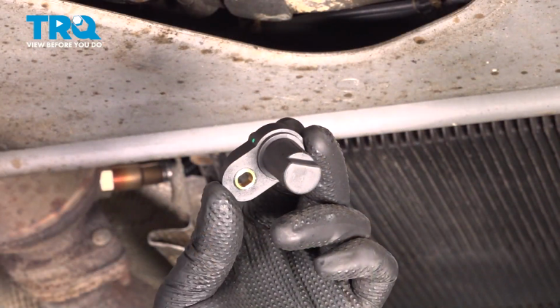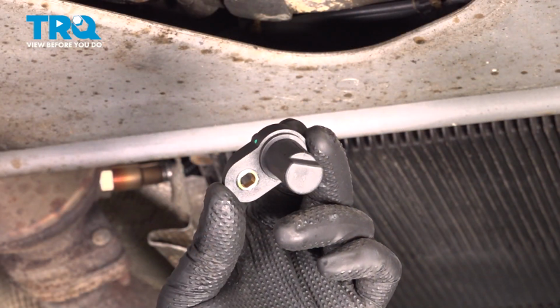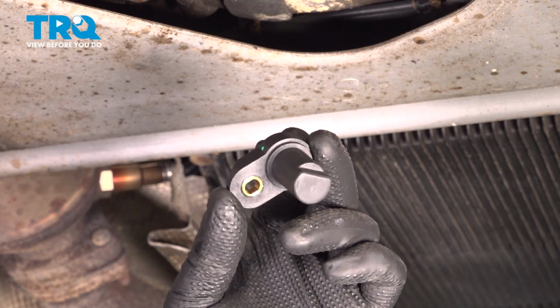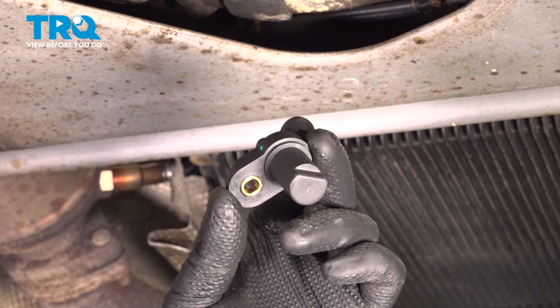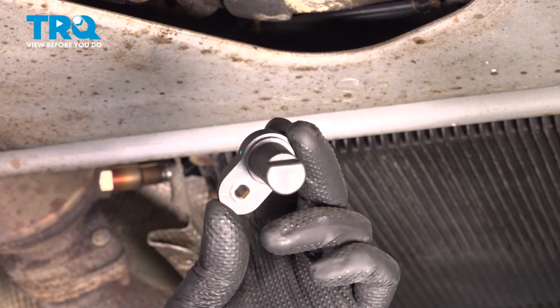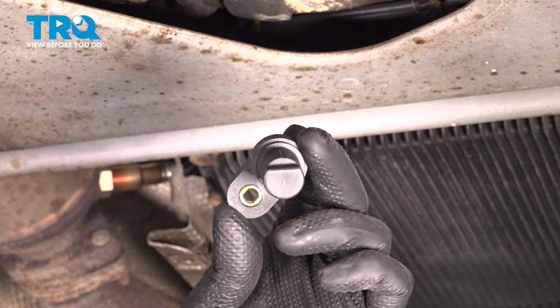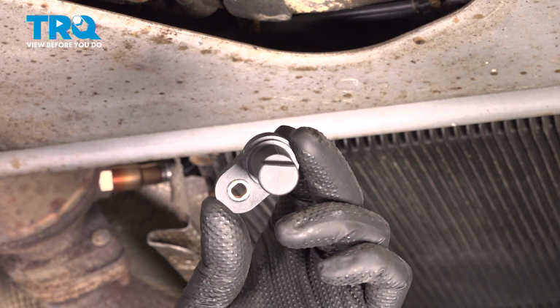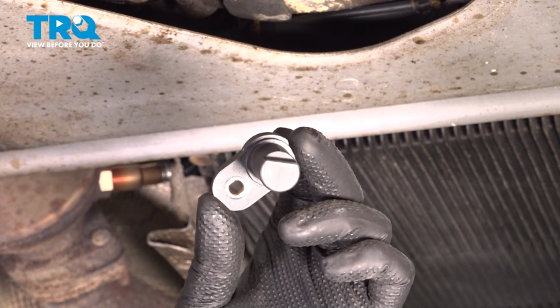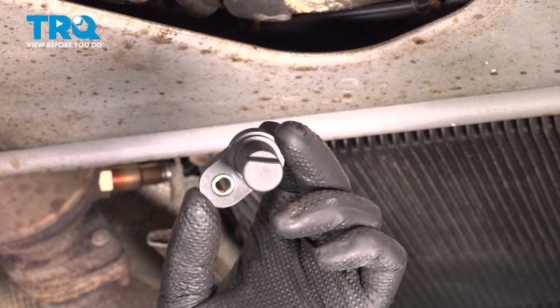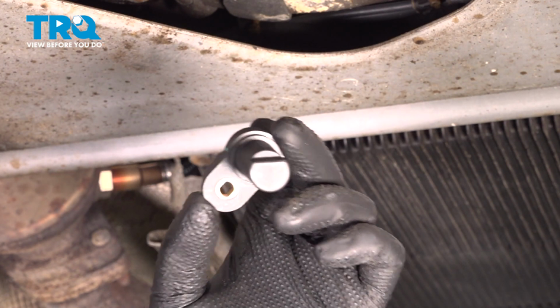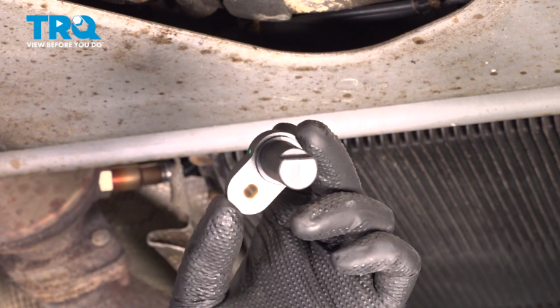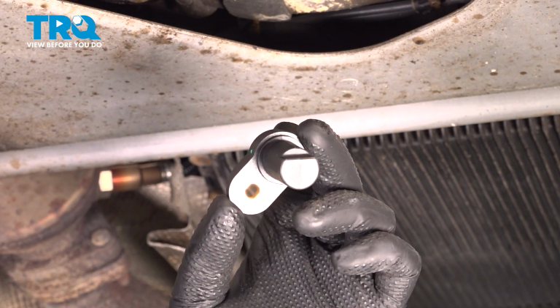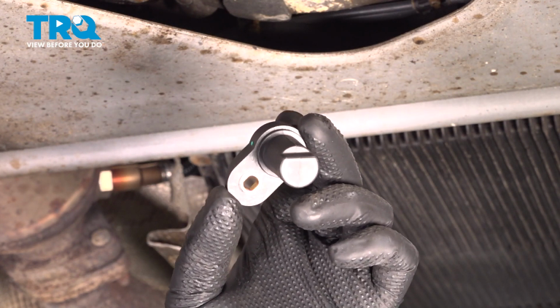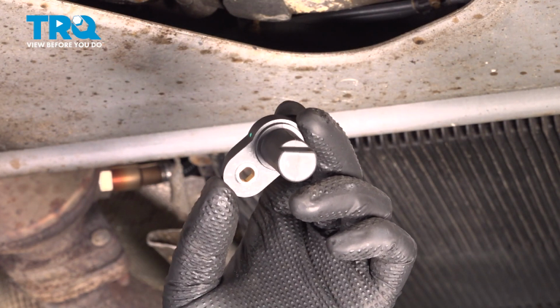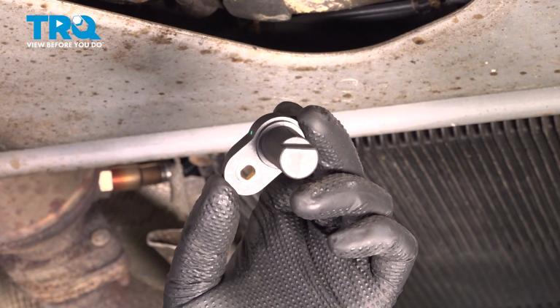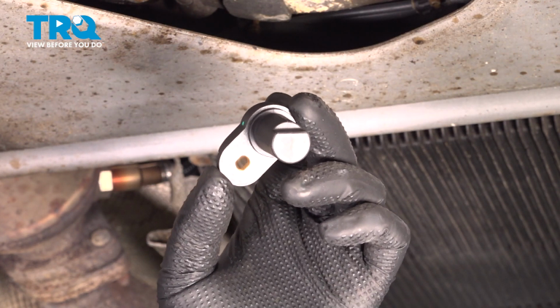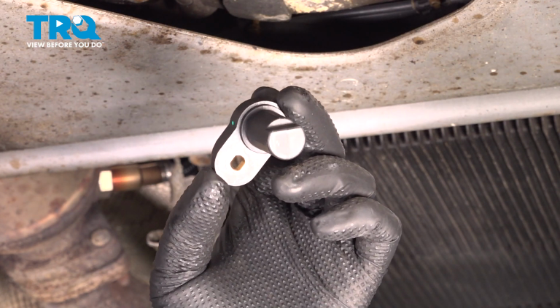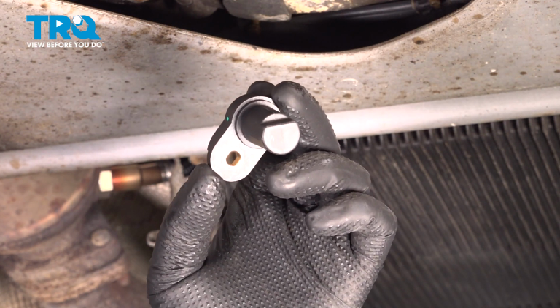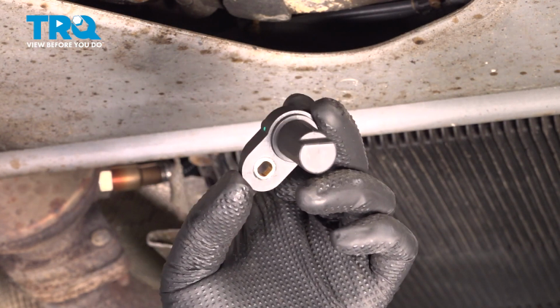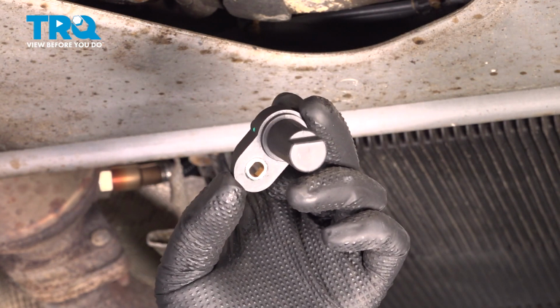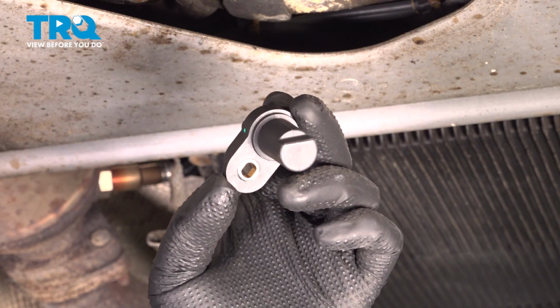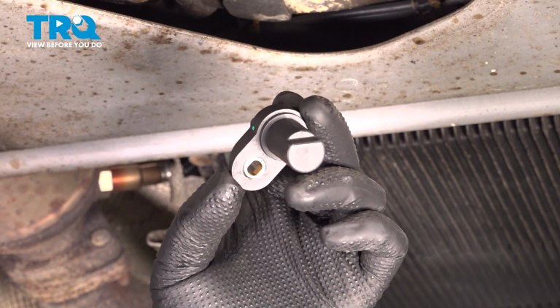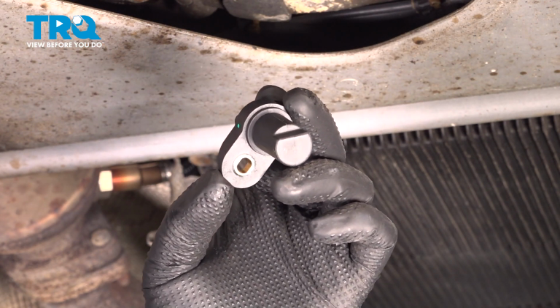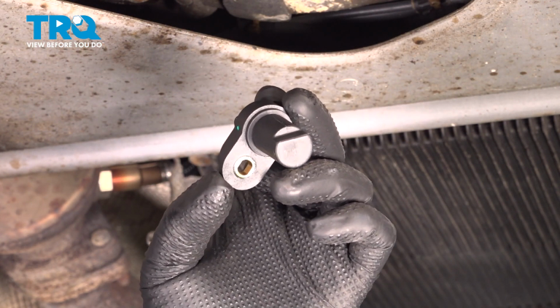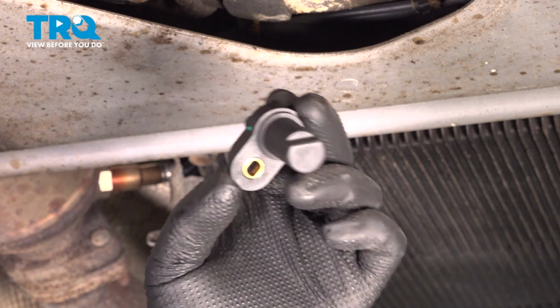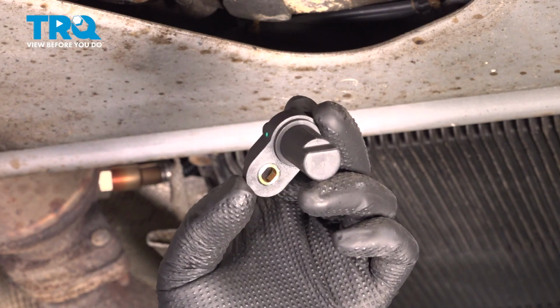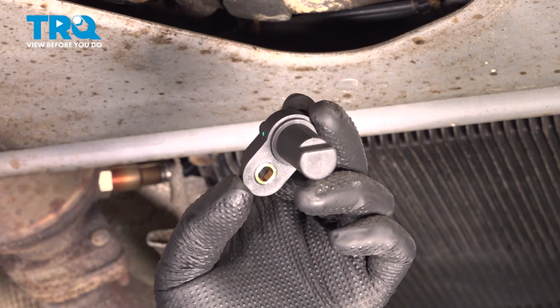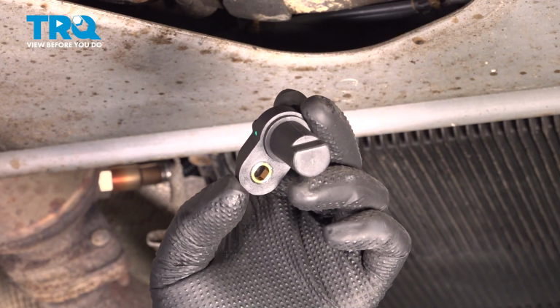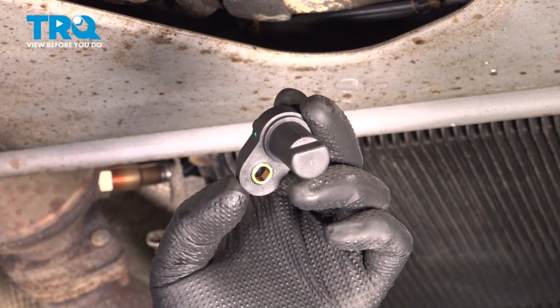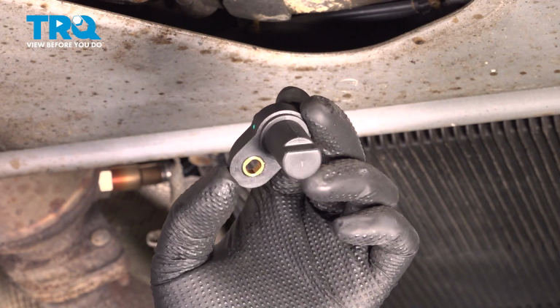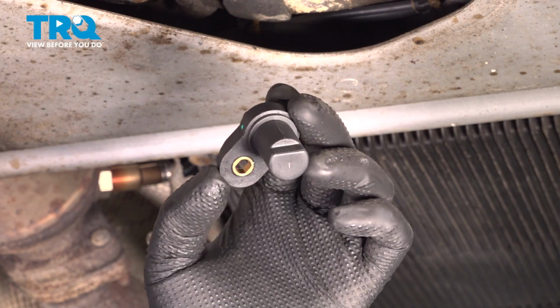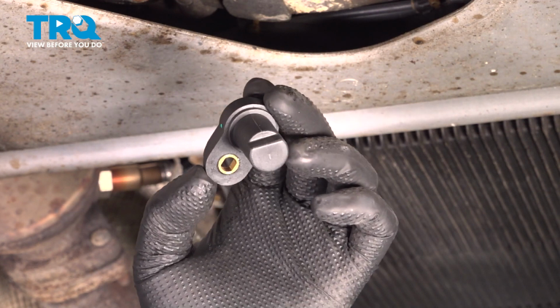After you're done, you're gonna hook up the scan tool and do a crank position relearn procedure, and then you'll be good to go.